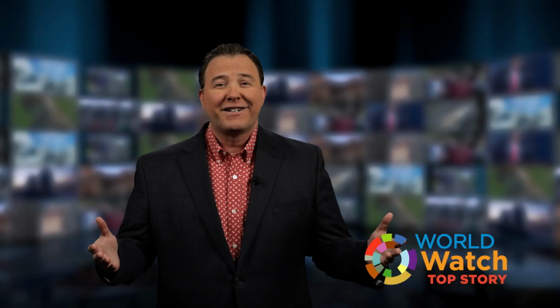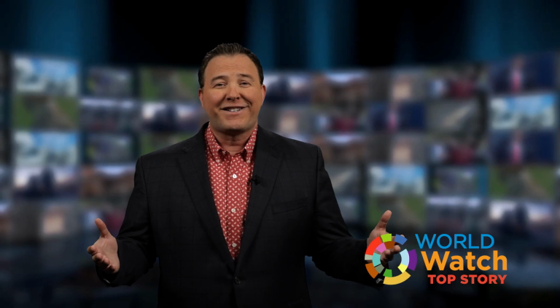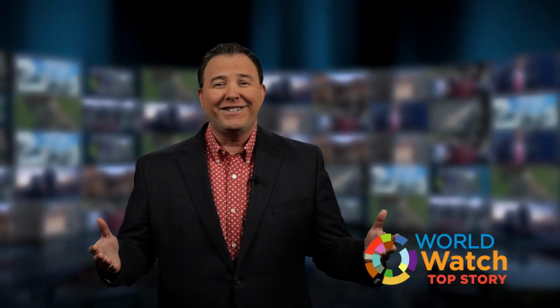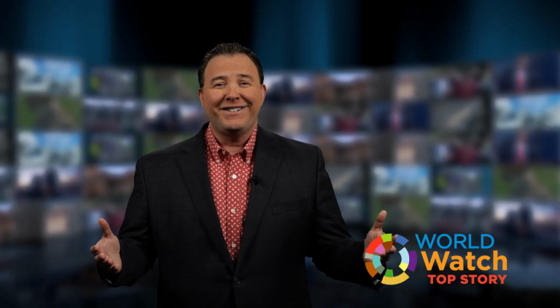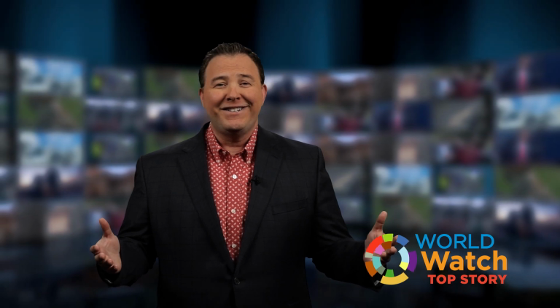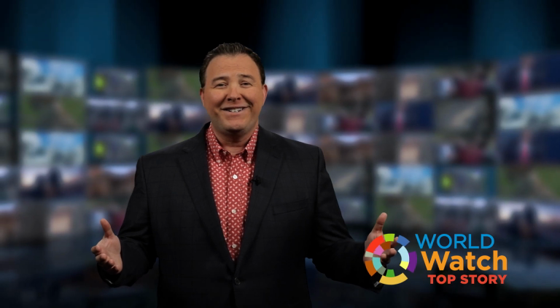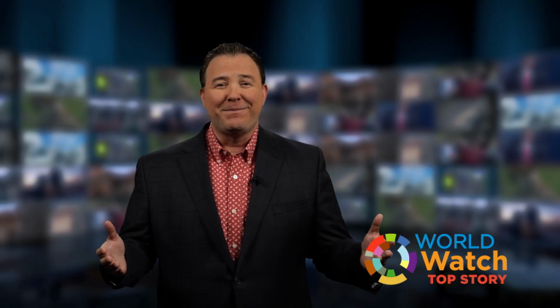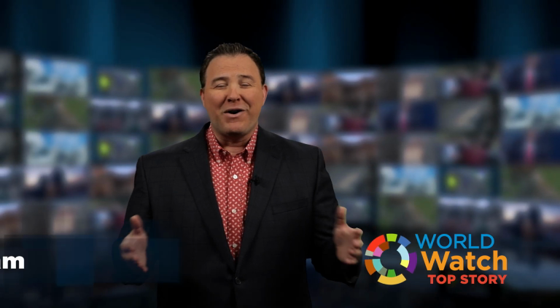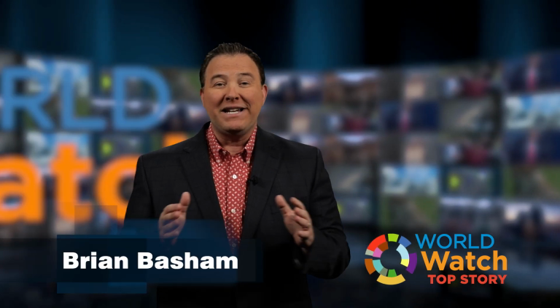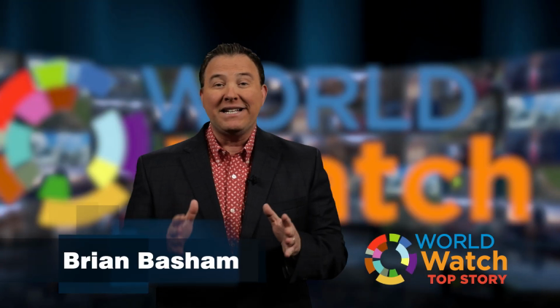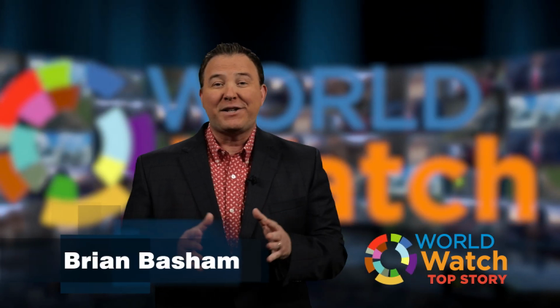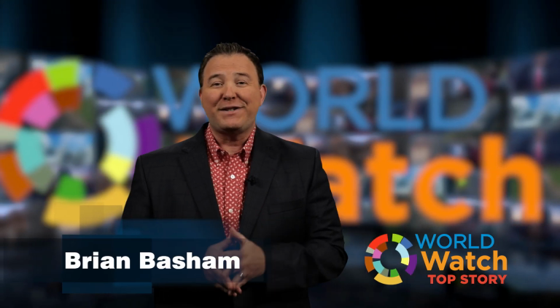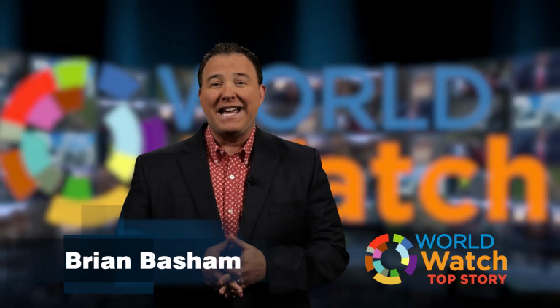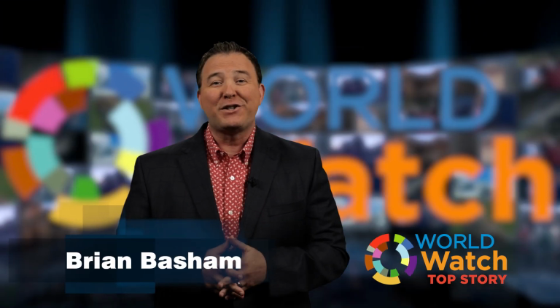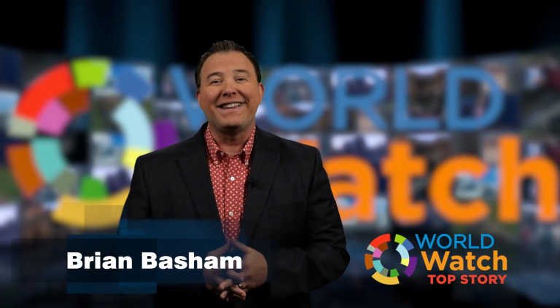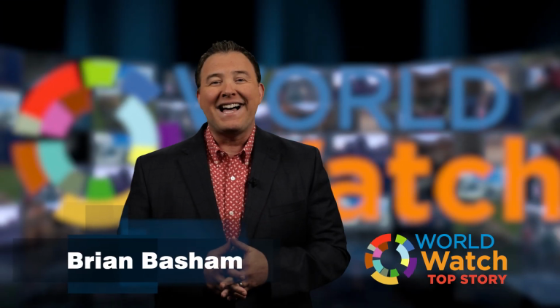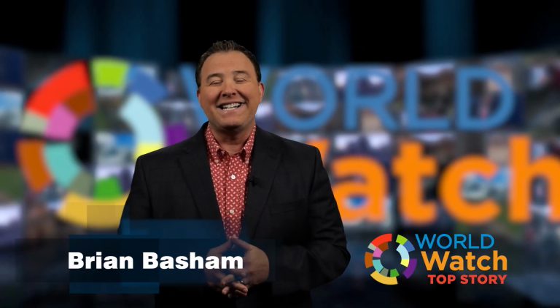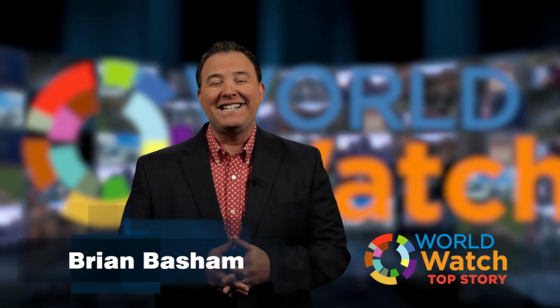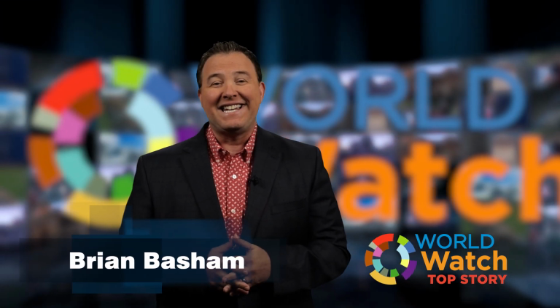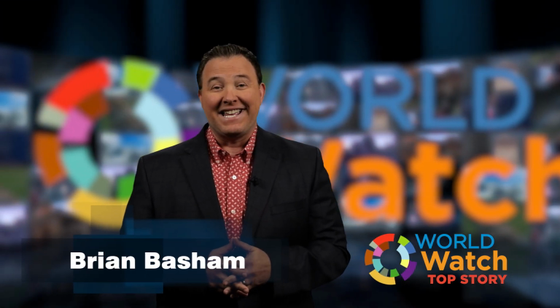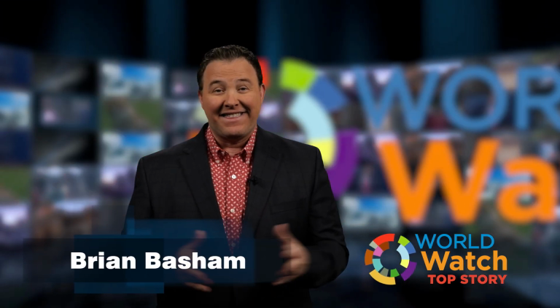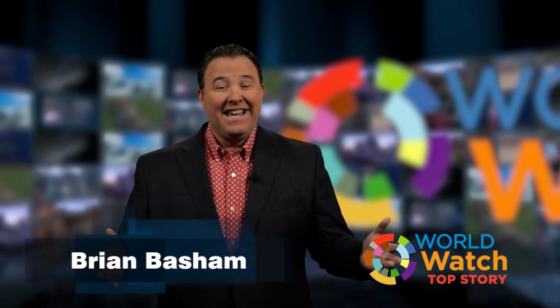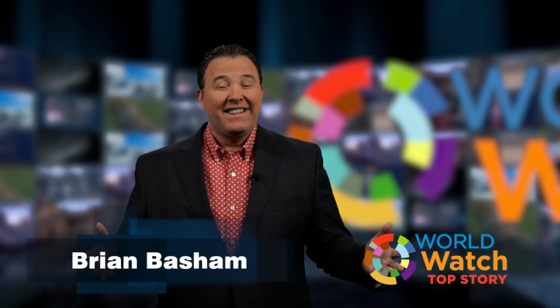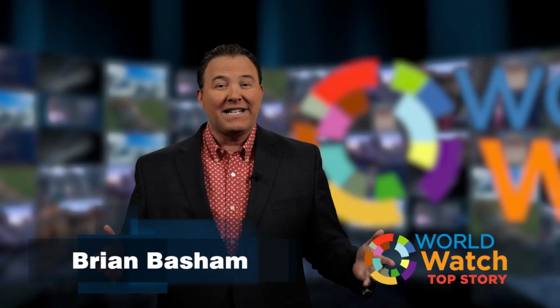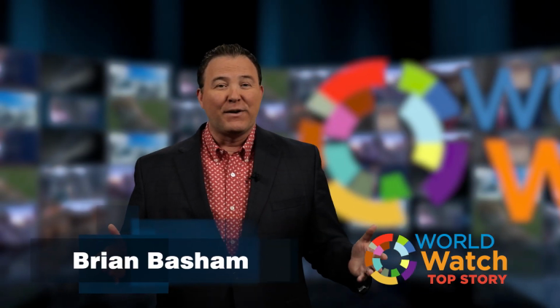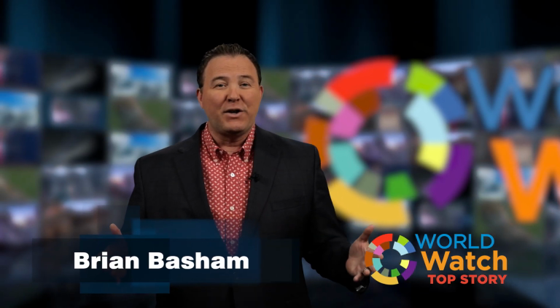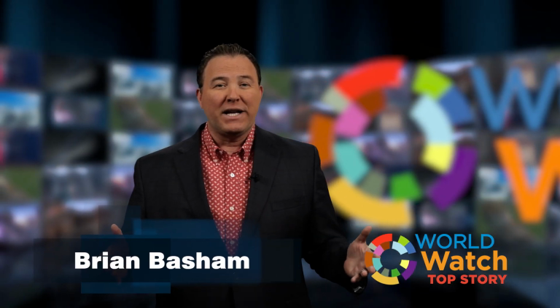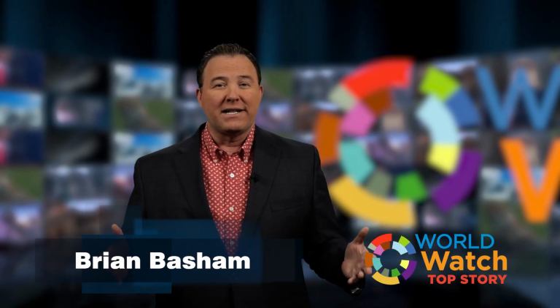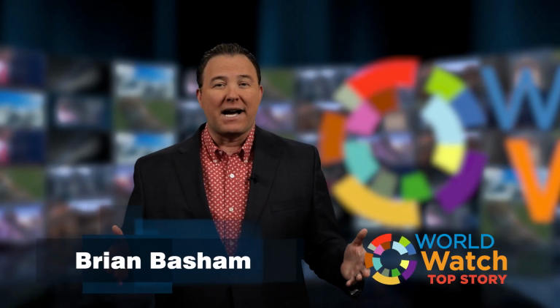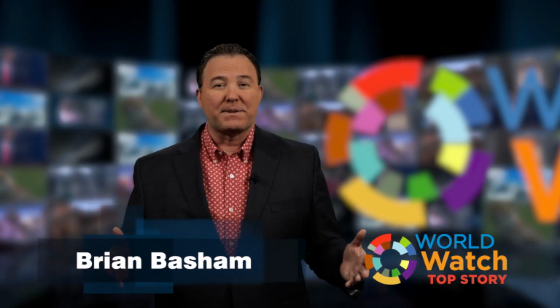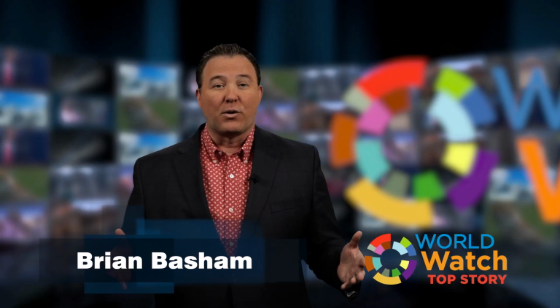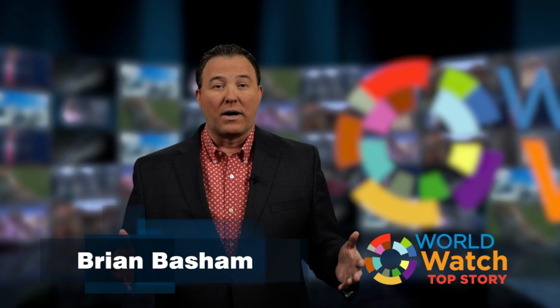Good morning, it's Tuesday, July 19th. Thanks for tuning in to Top Story.